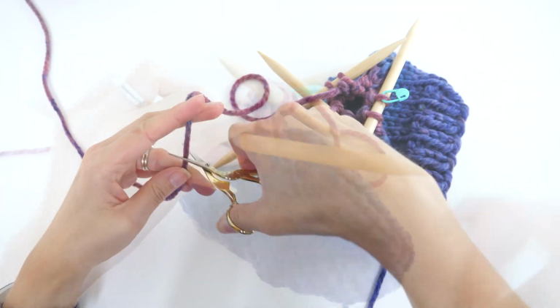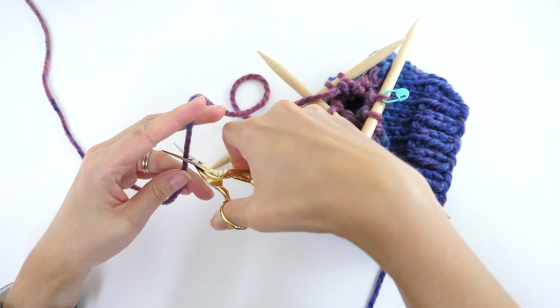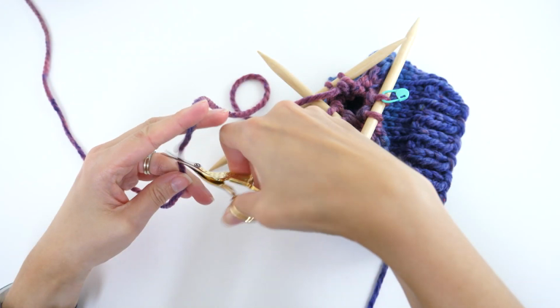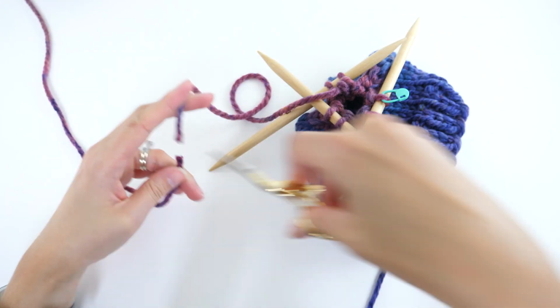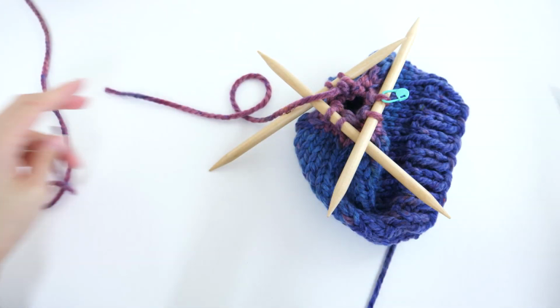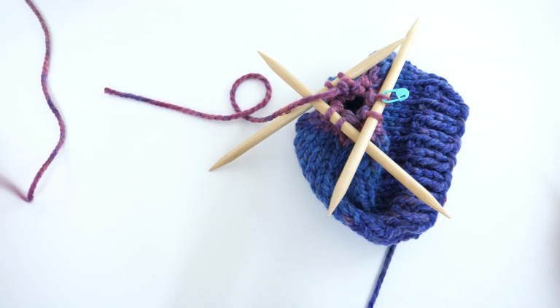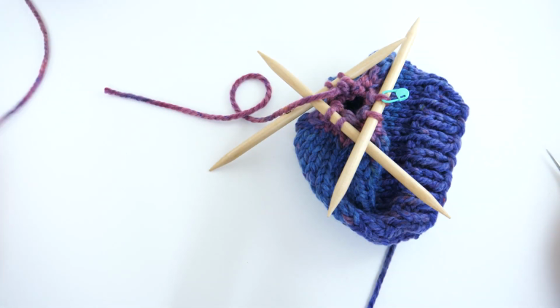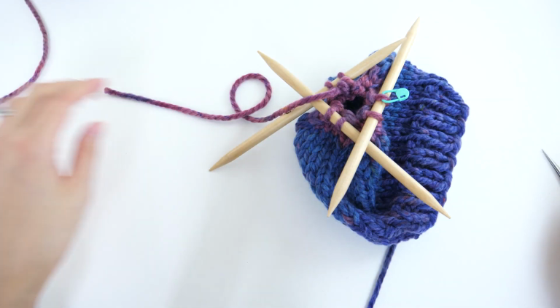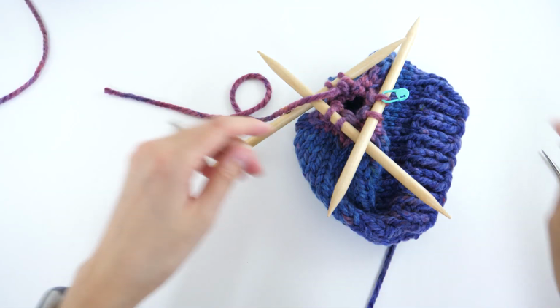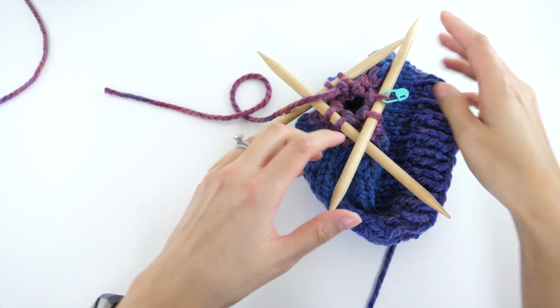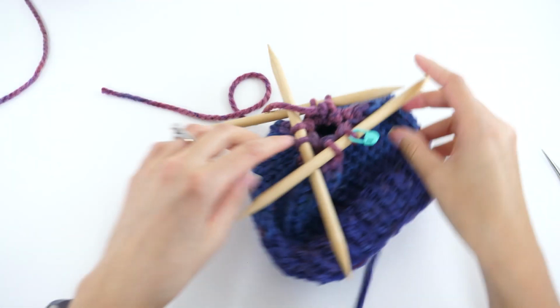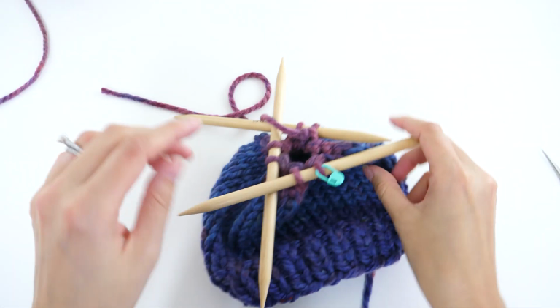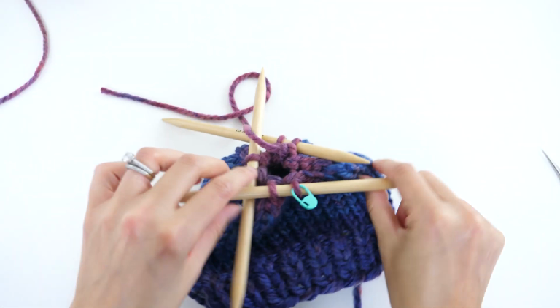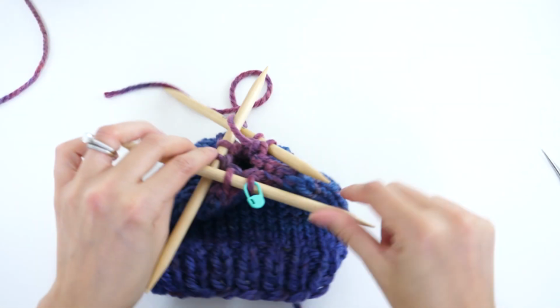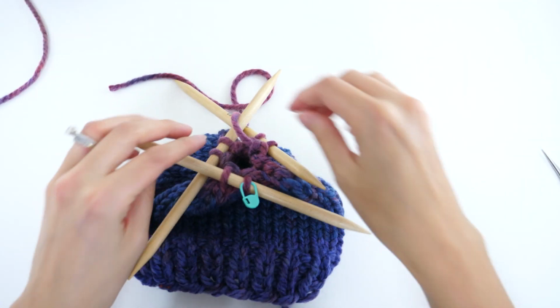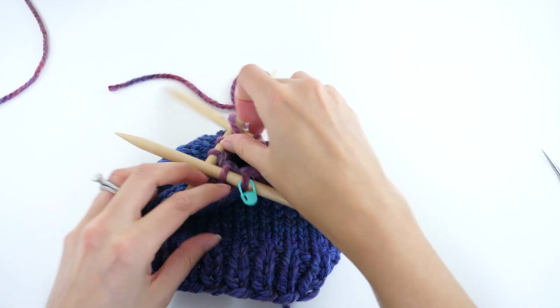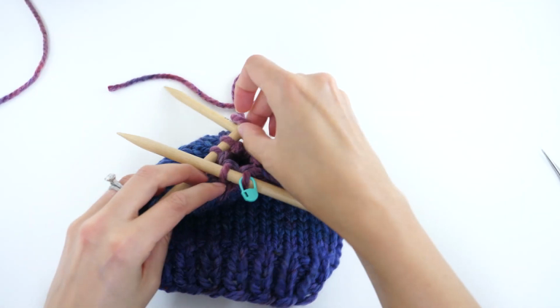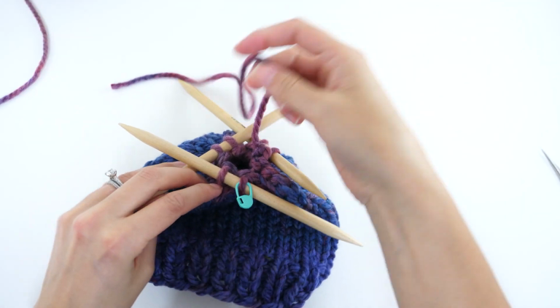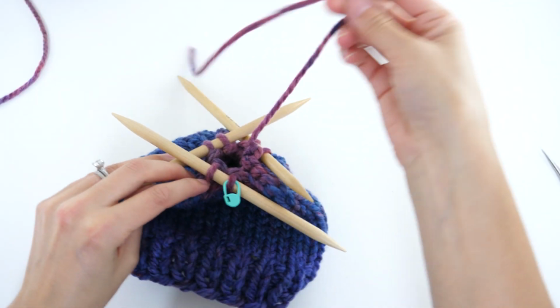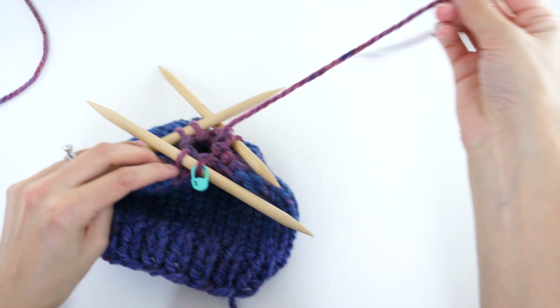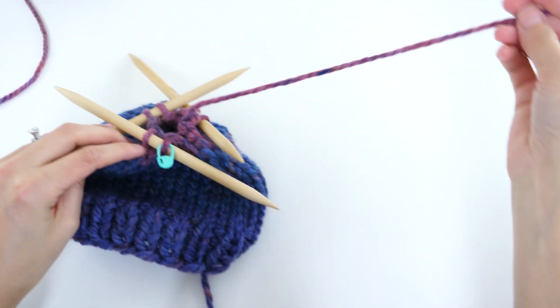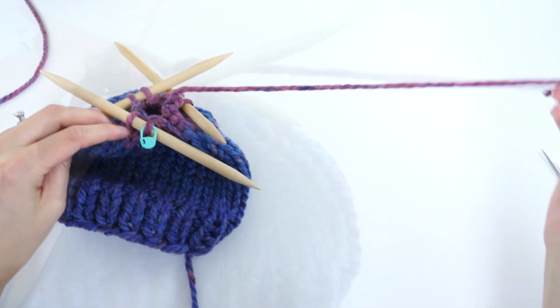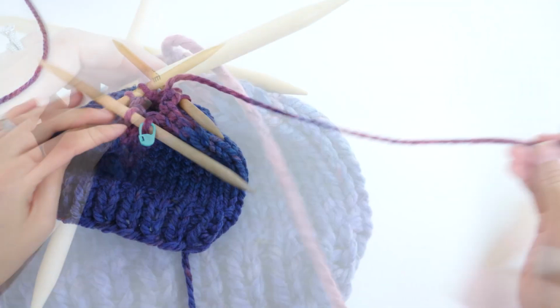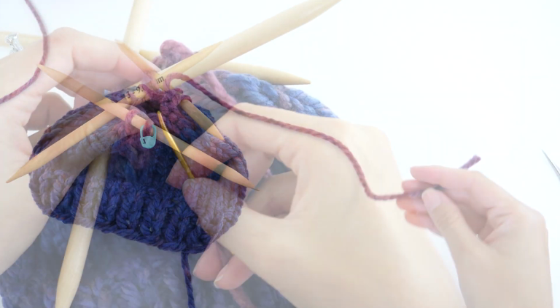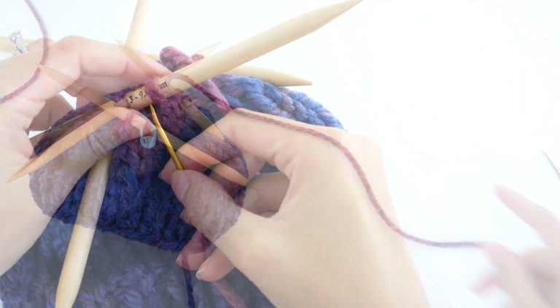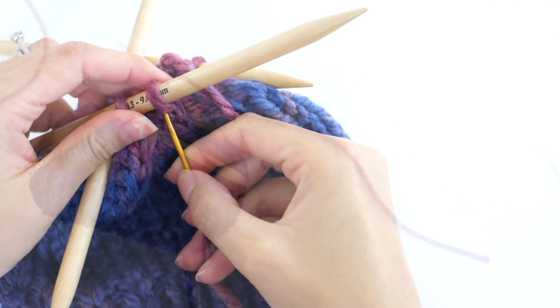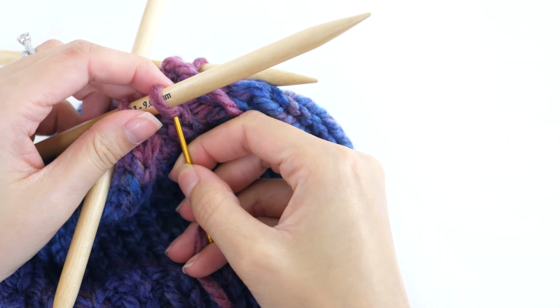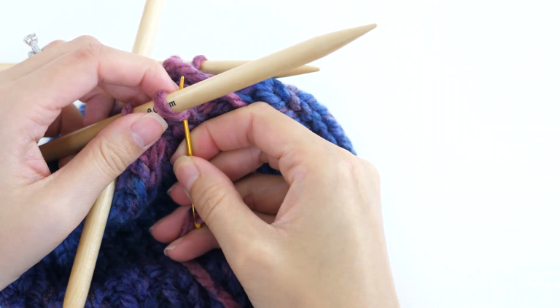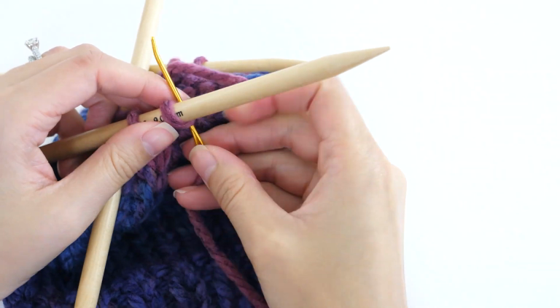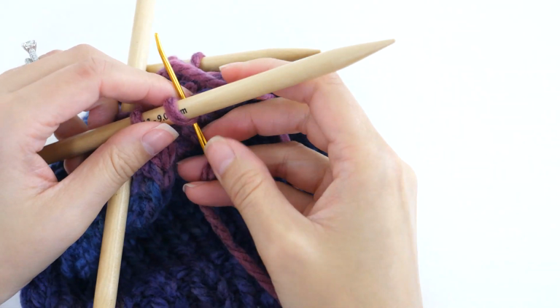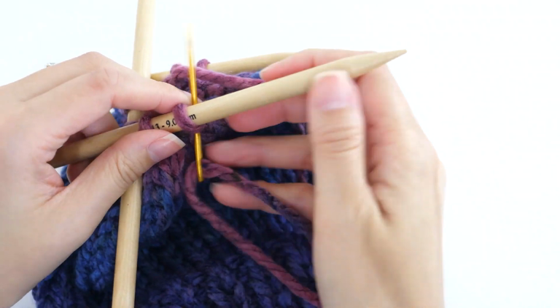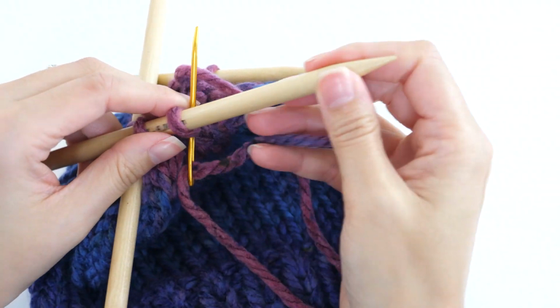Go ahead and fasten off, leaving about an eight-inch tail. Then use that tail to secure the opening.